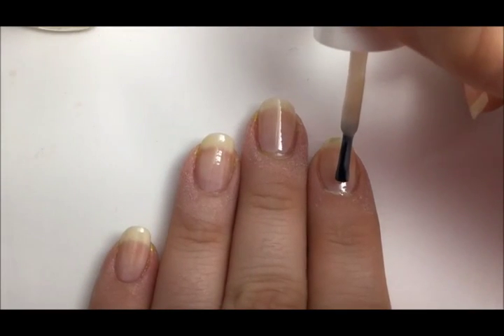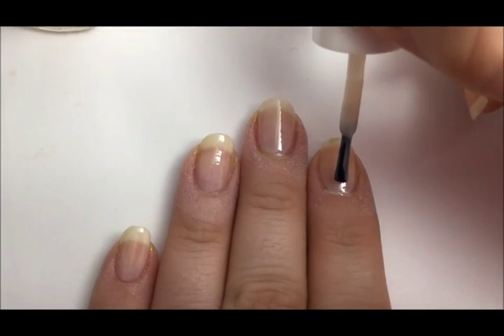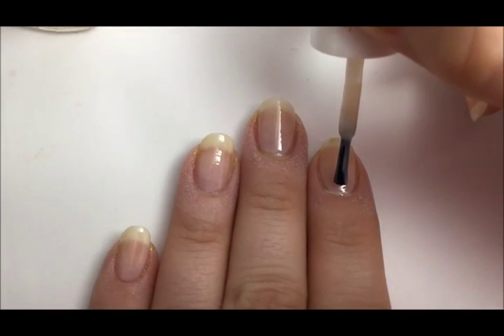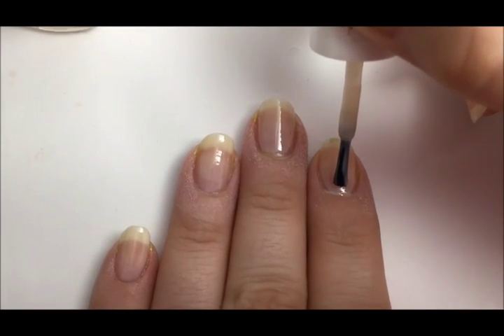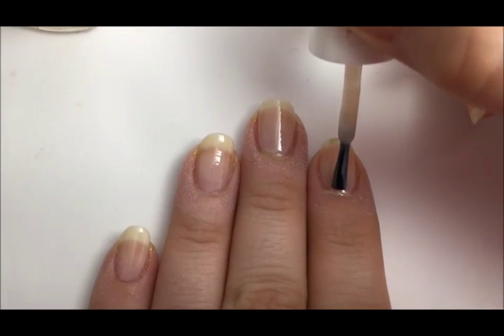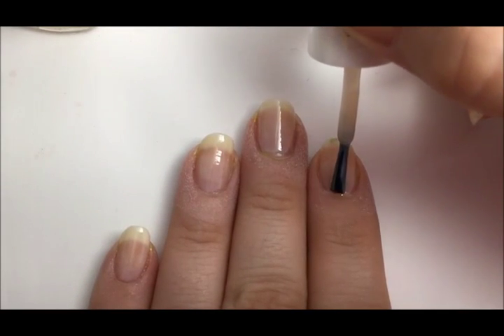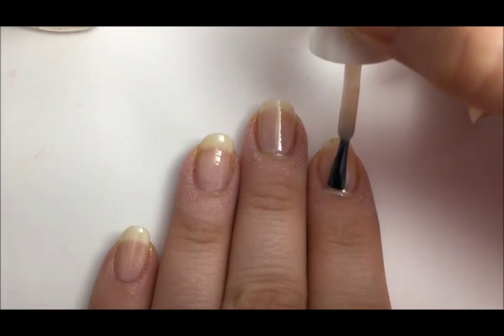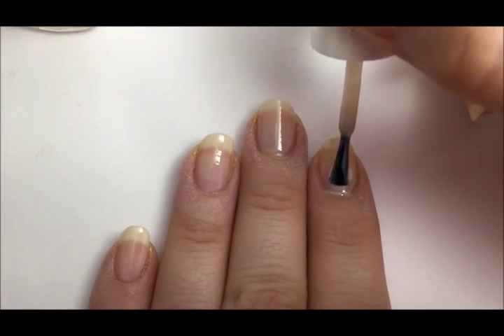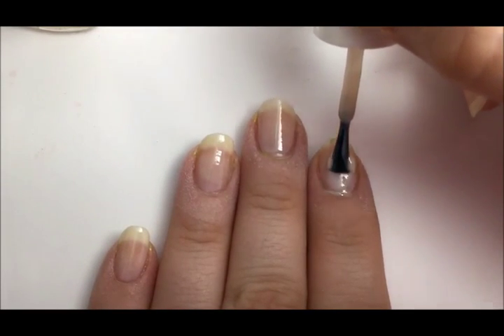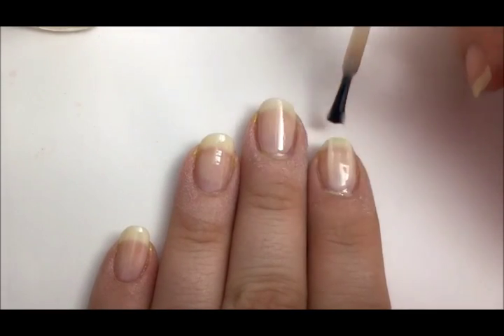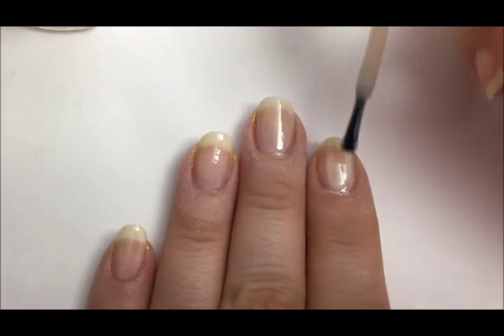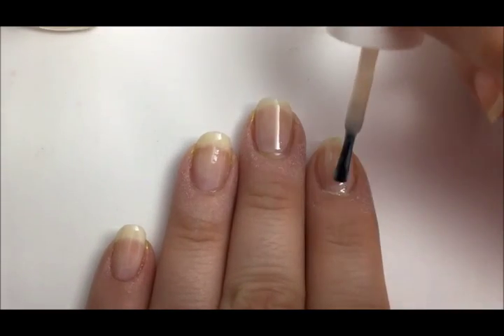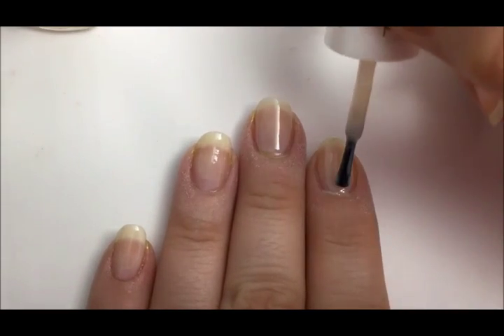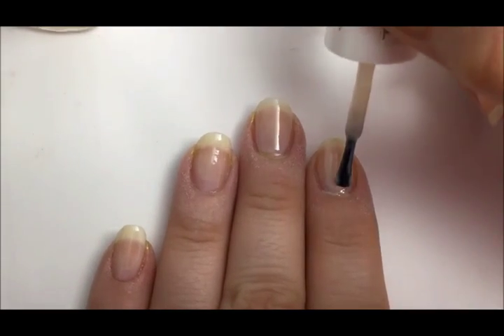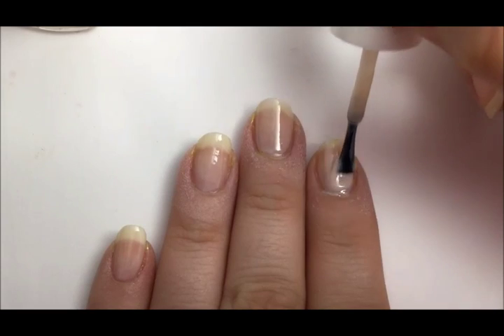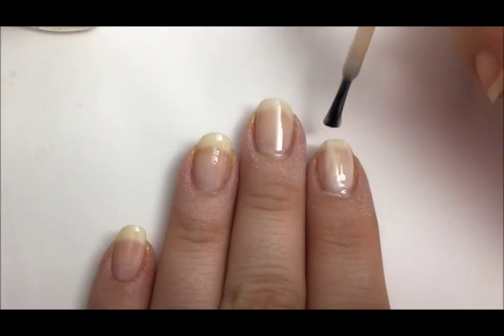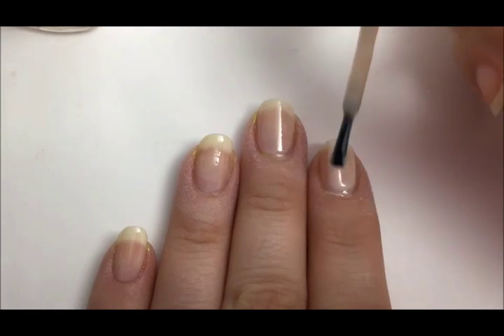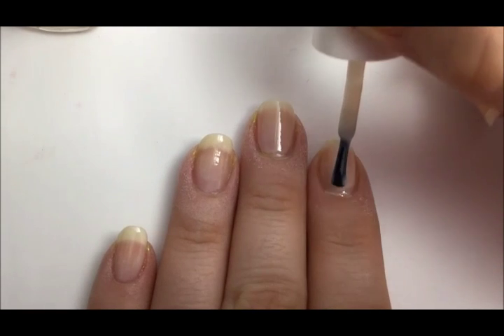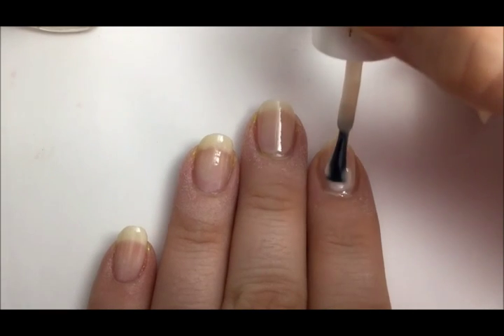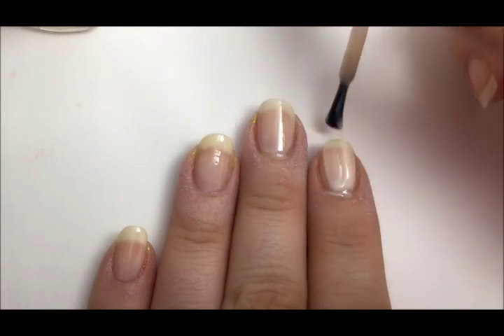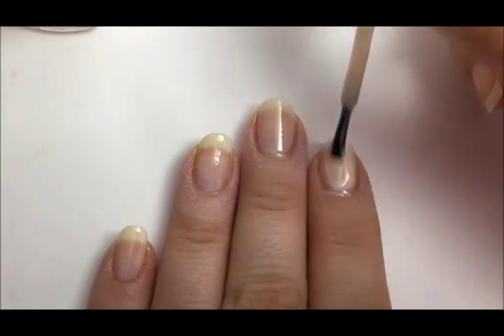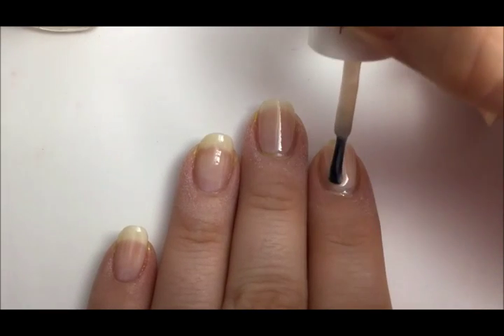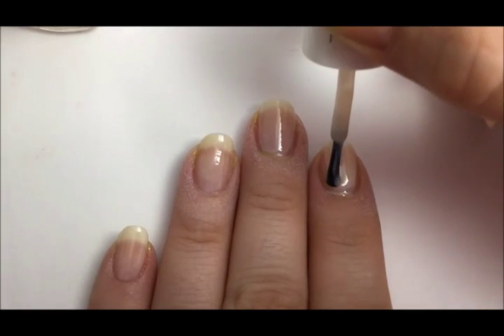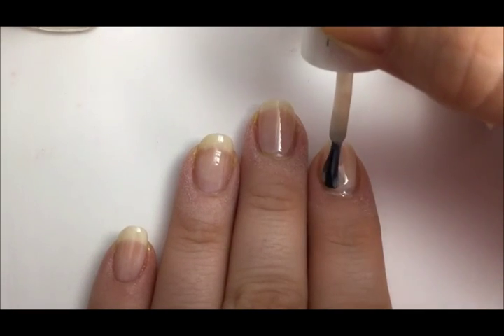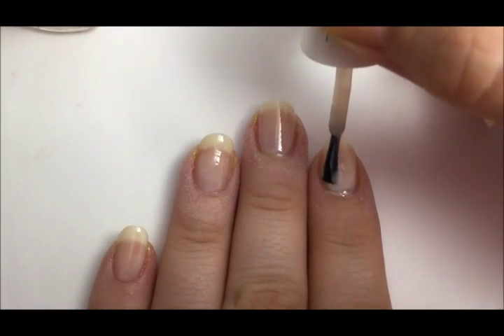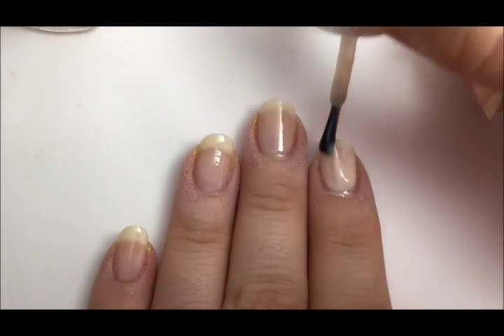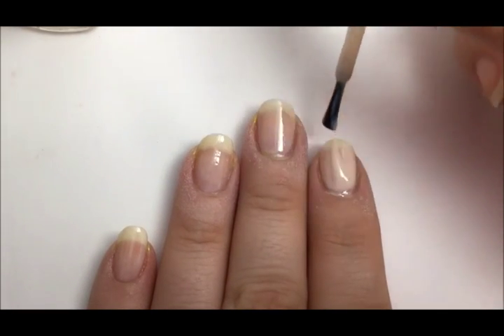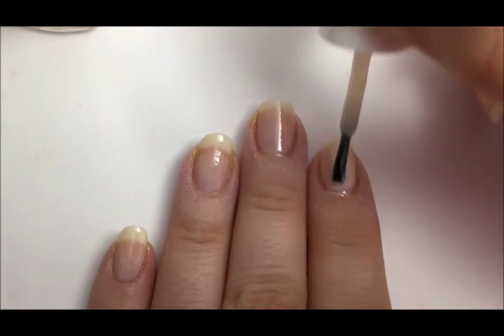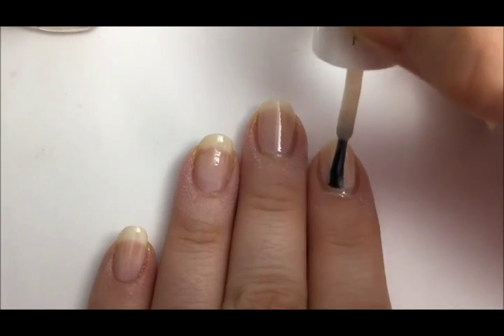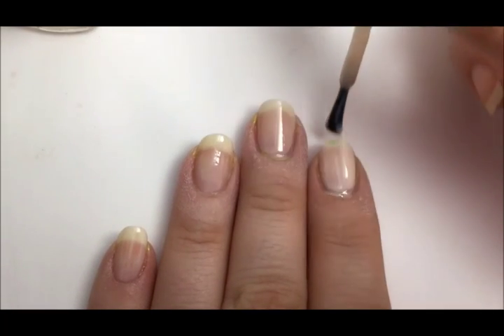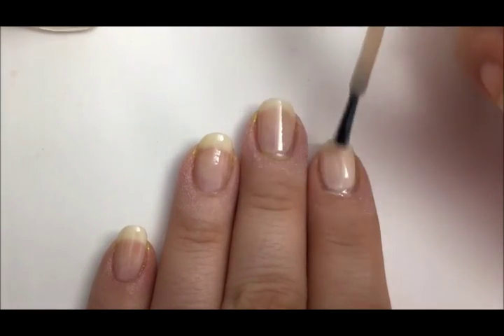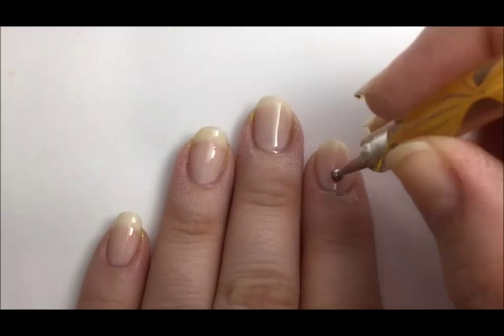Now begin by painting all of your nails a nude color. You might need two coats for best opacity.